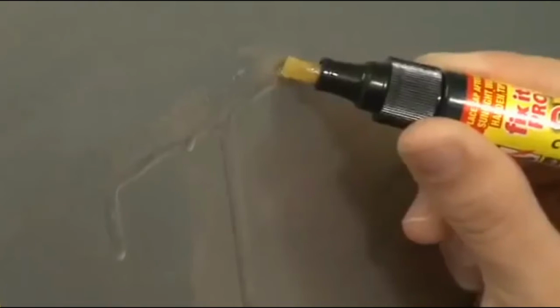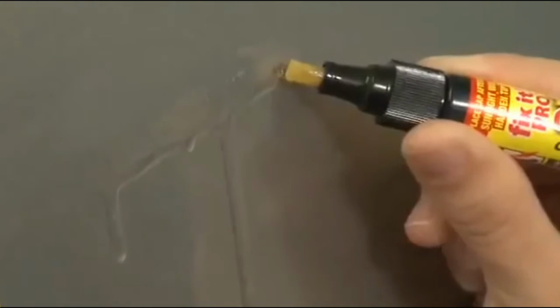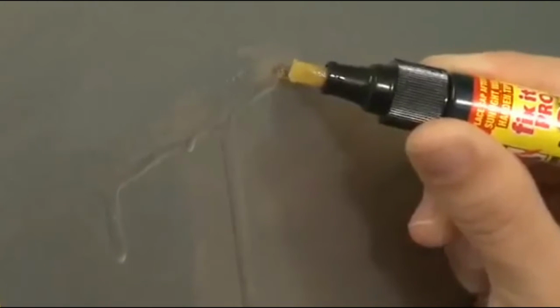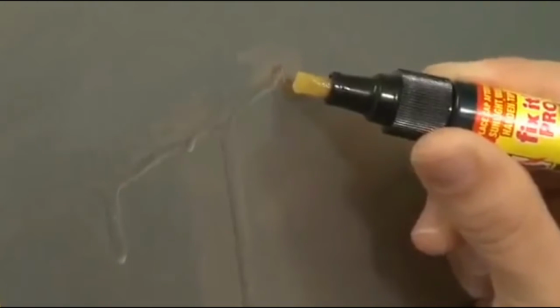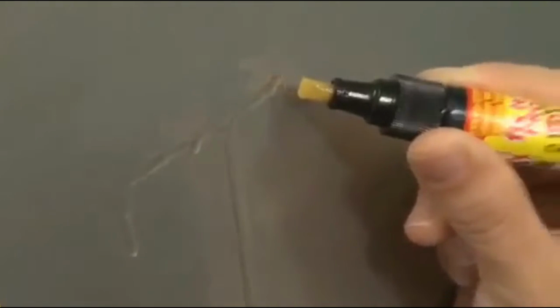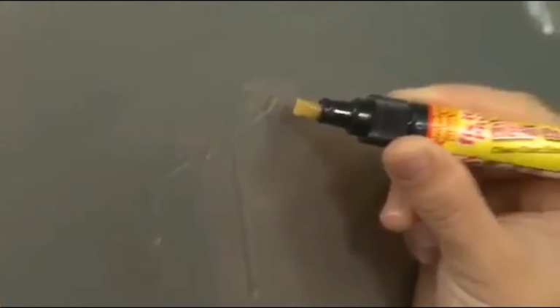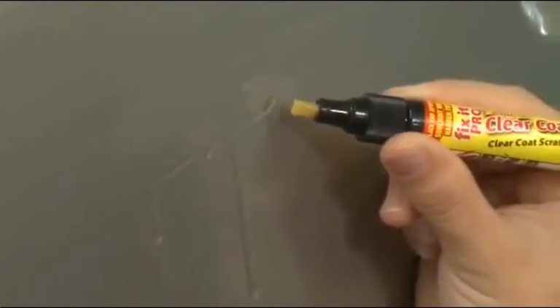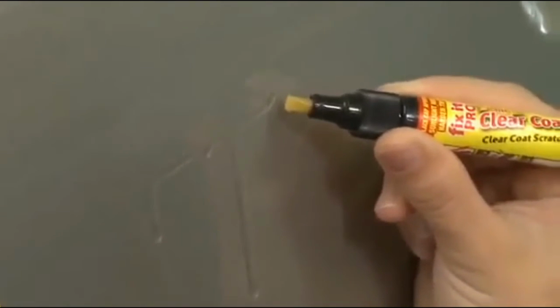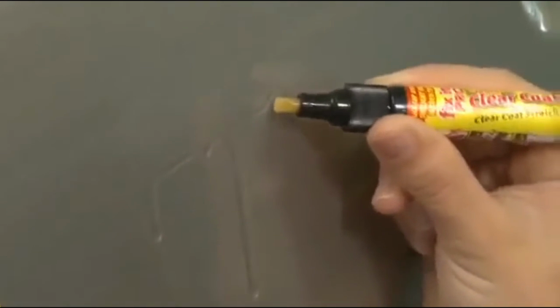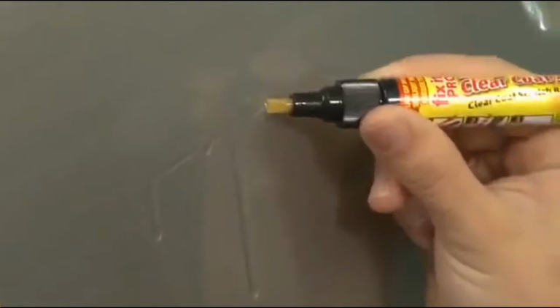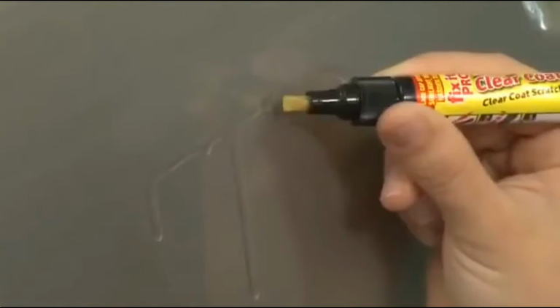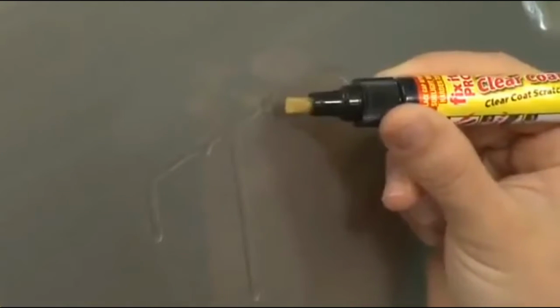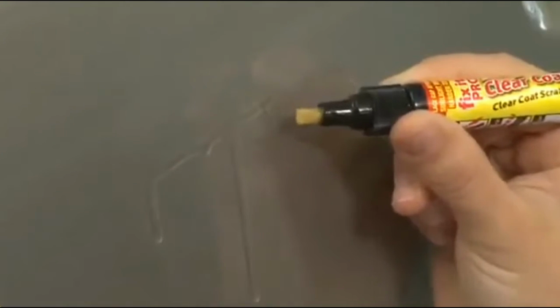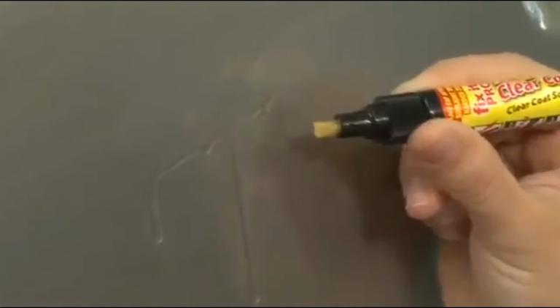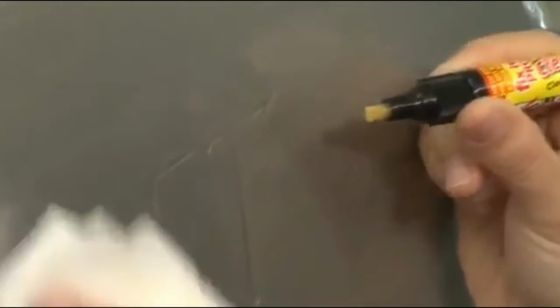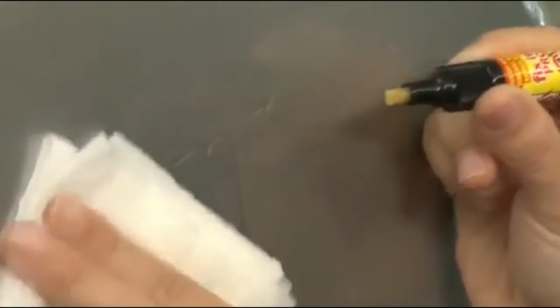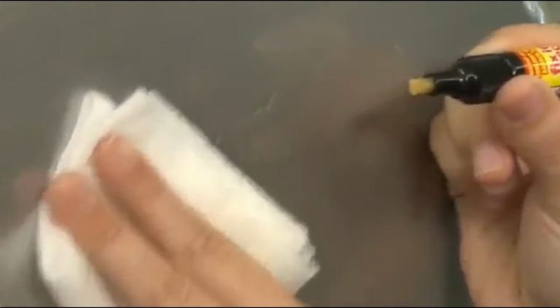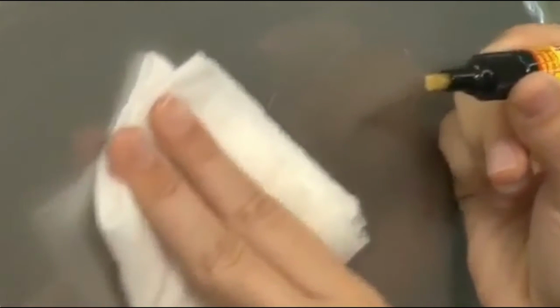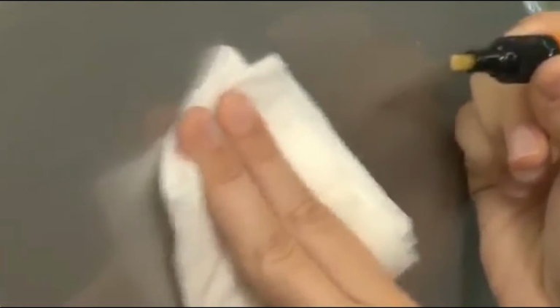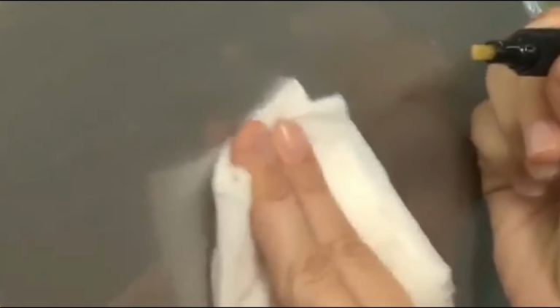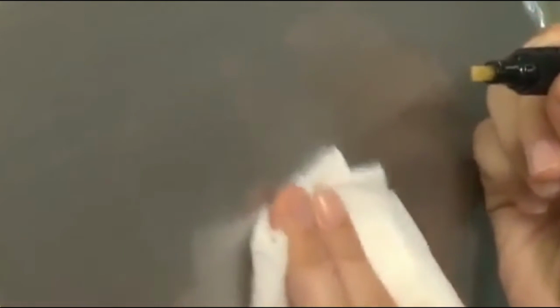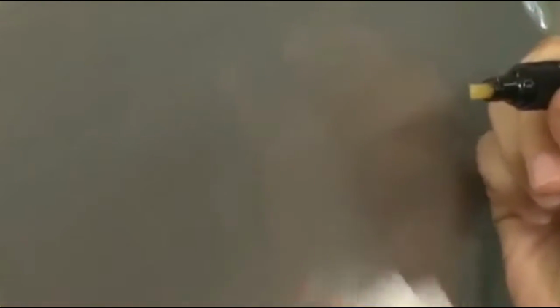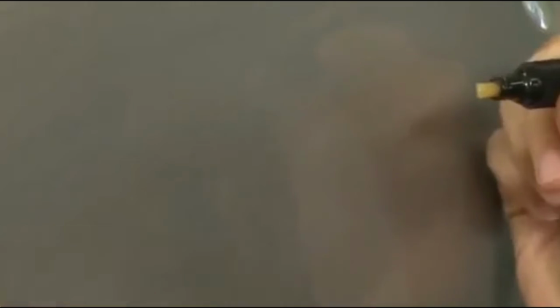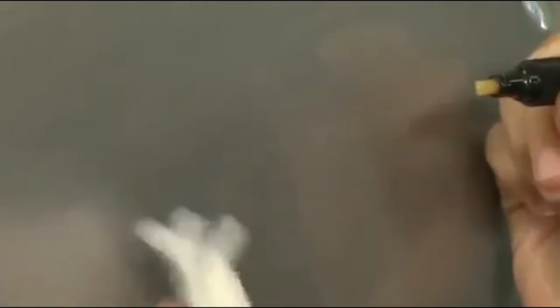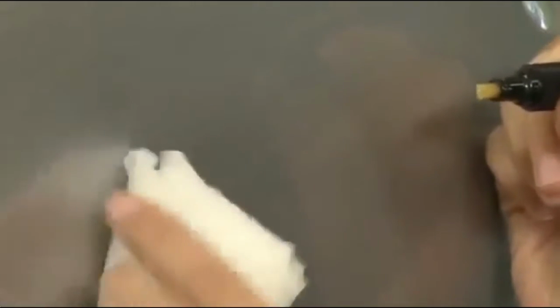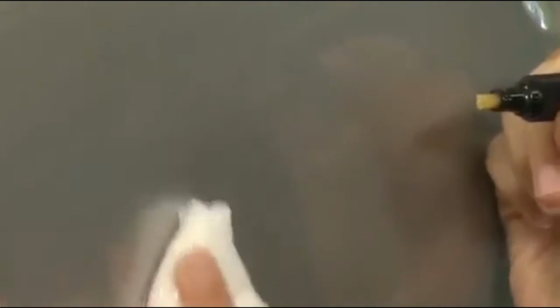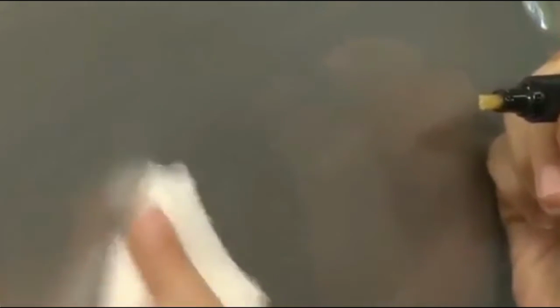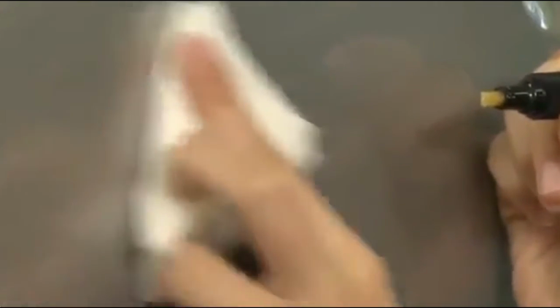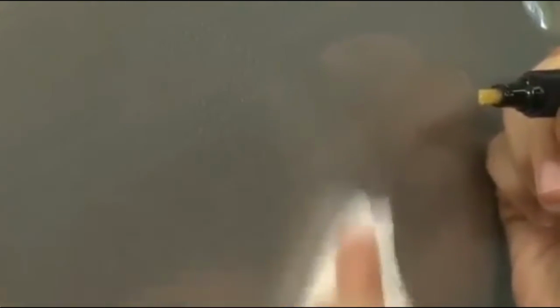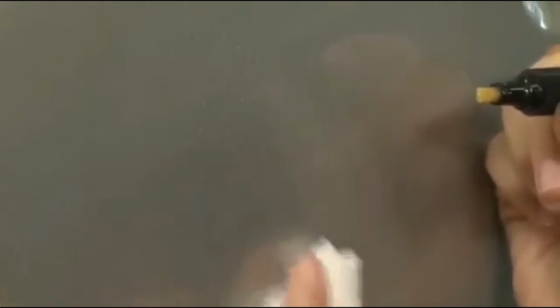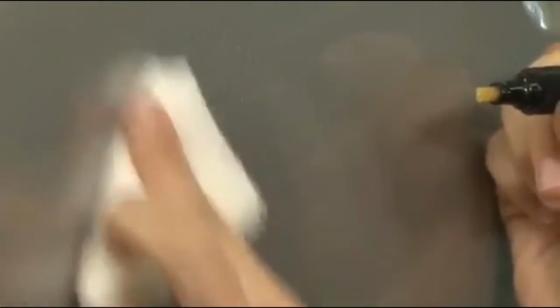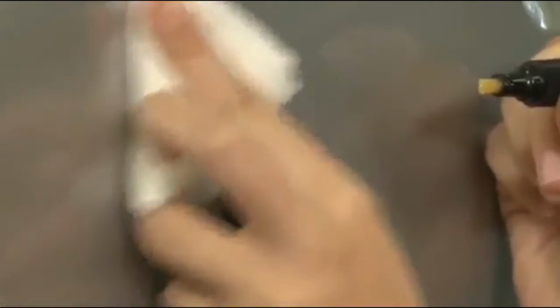If you over-apply the product or spill it, wipe it away with water before it hardens. Don't let a misapplication harden.